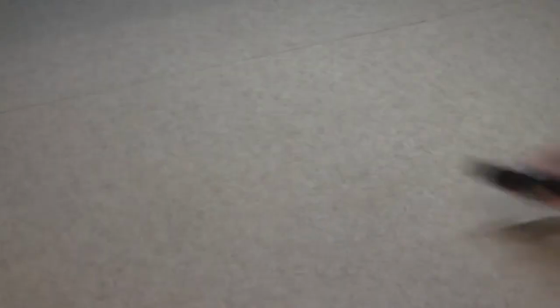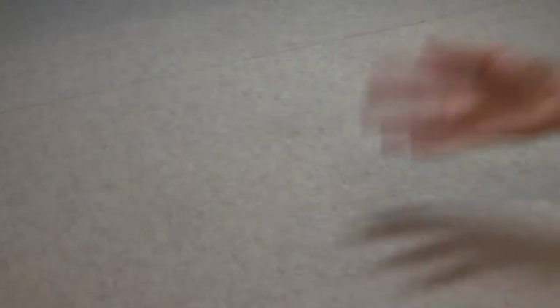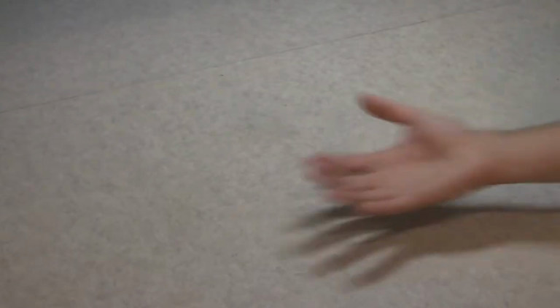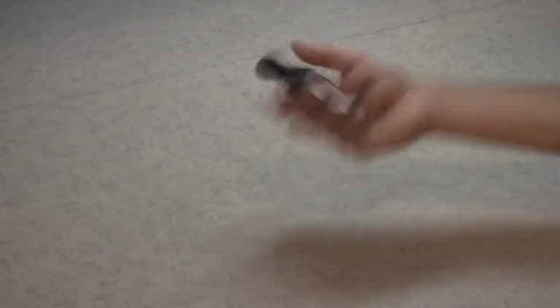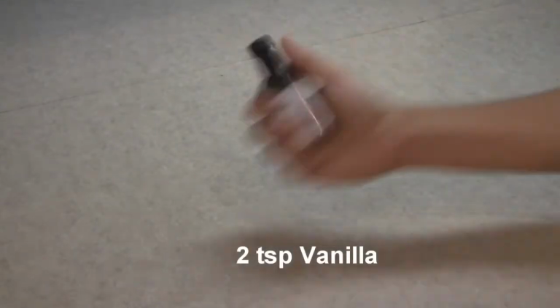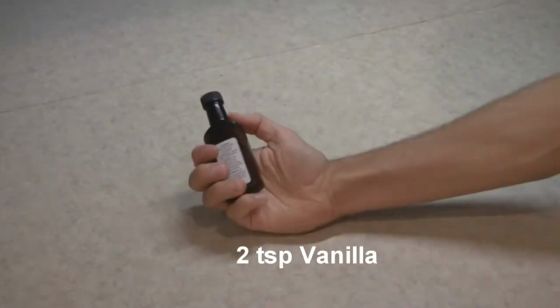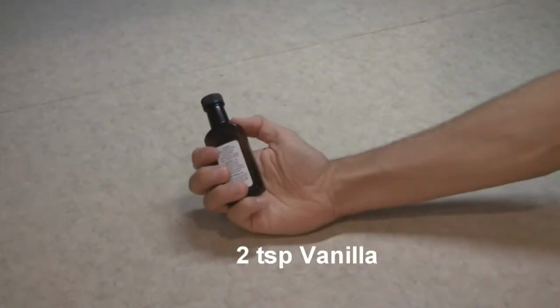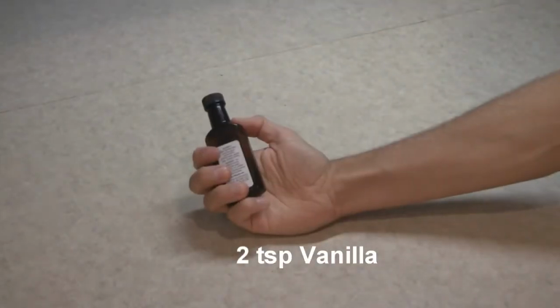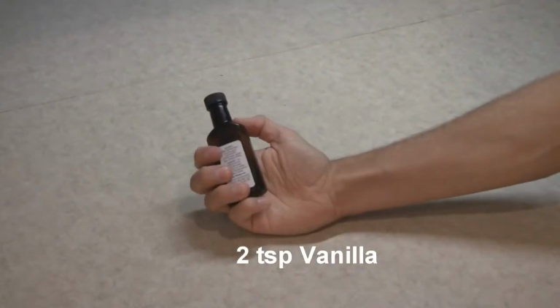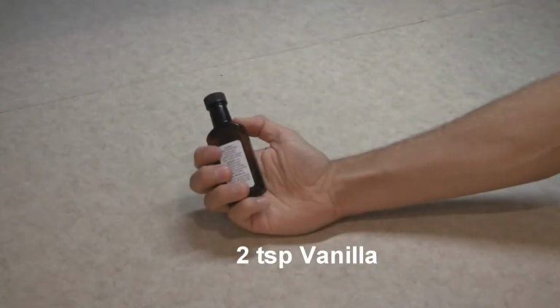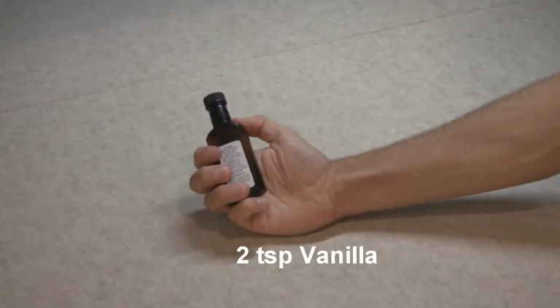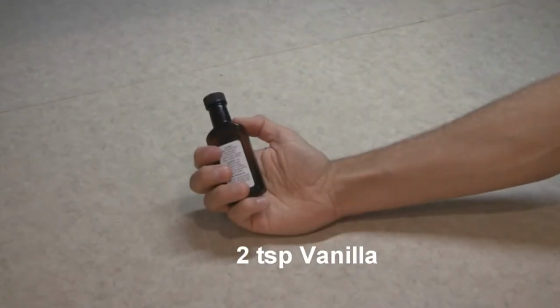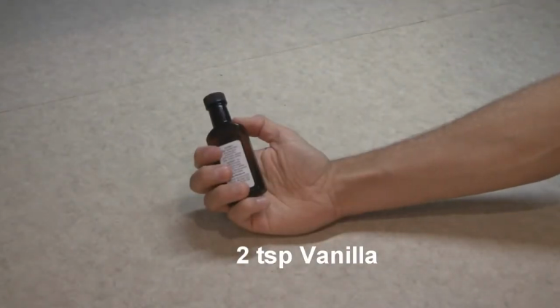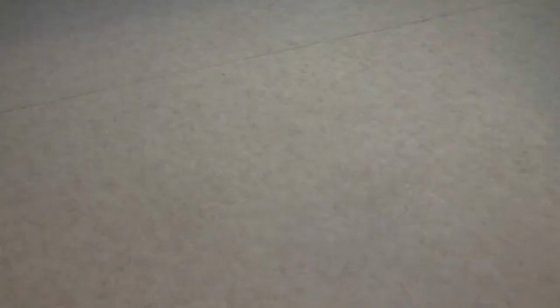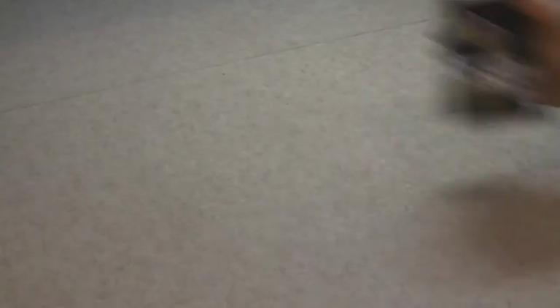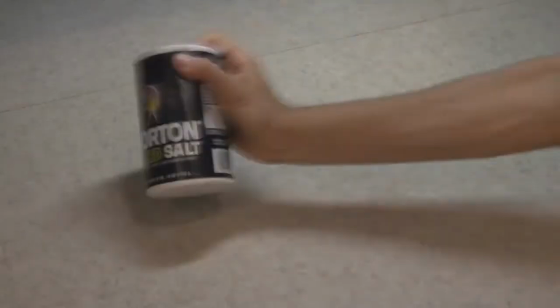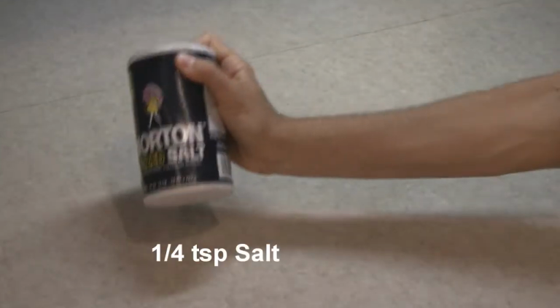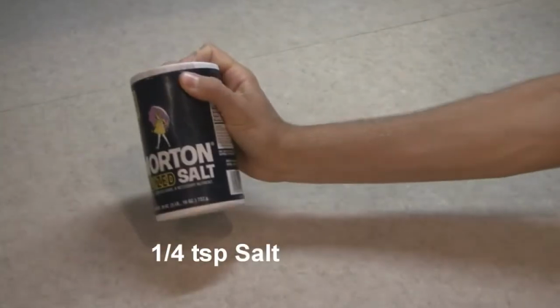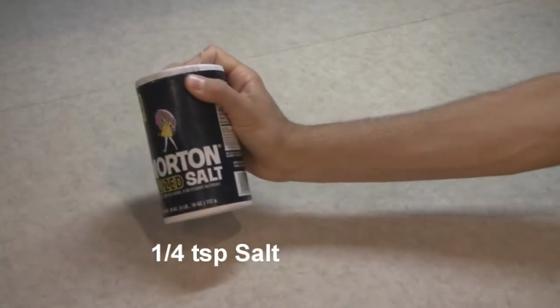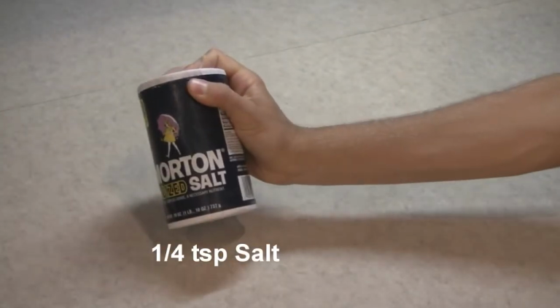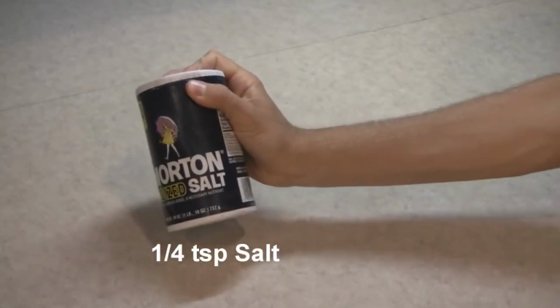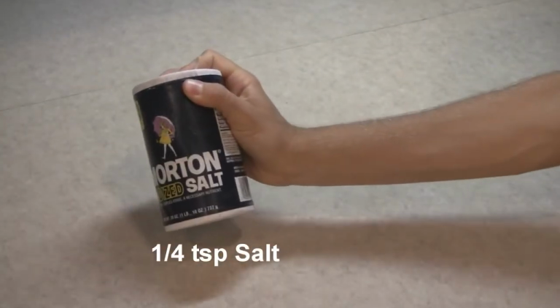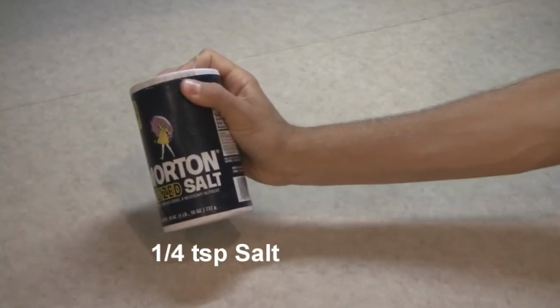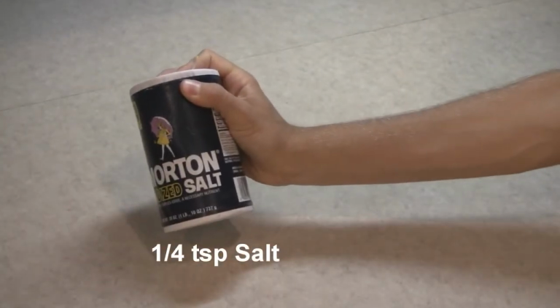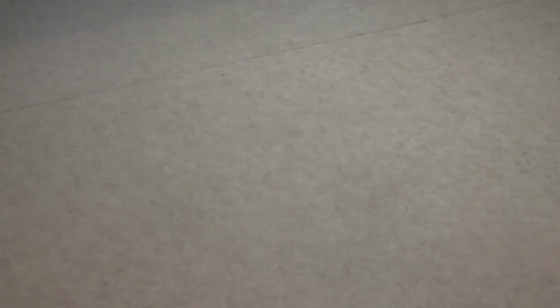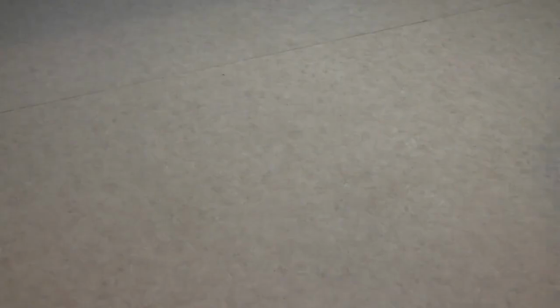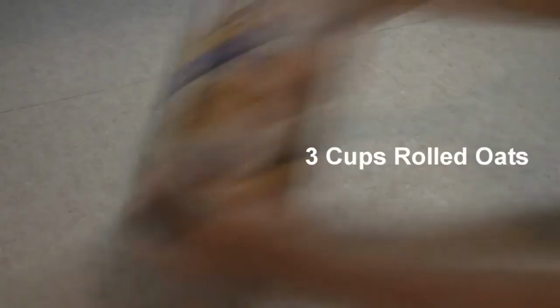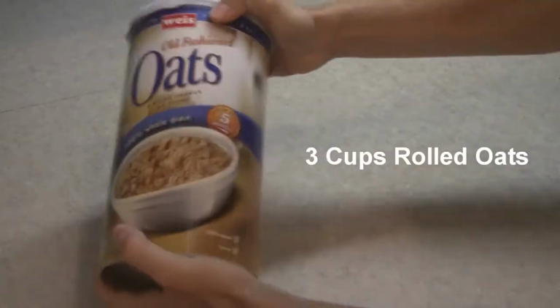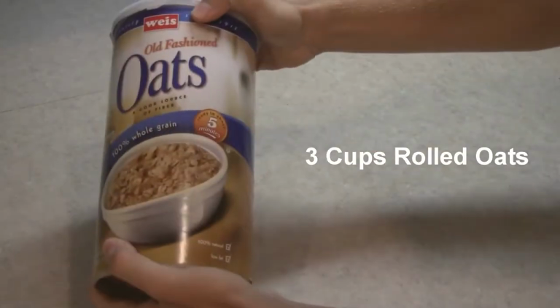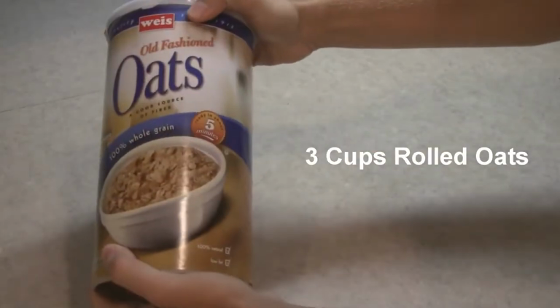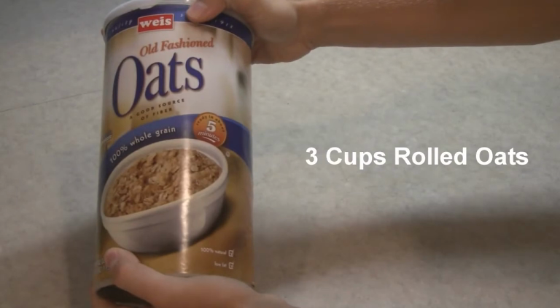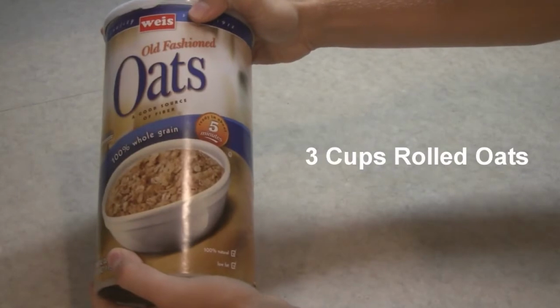1 third cup of unsweetened cocoa powder, 2 teaspoons of vanilla, 1 quarter teaspoon of salt, and 3 cups of rolled oats.